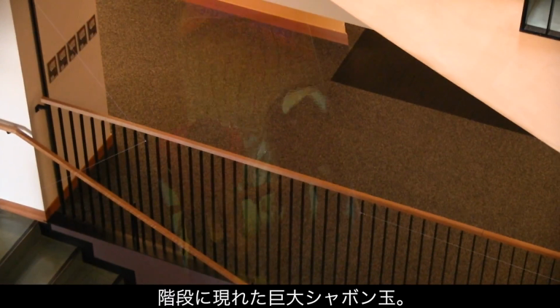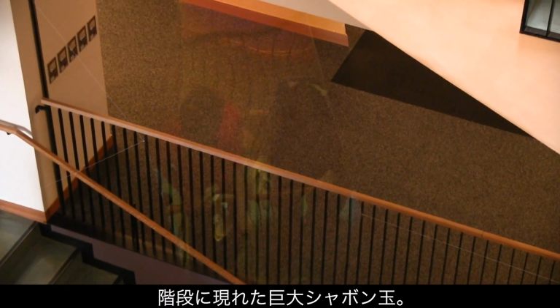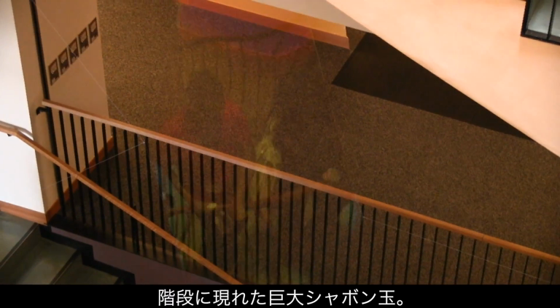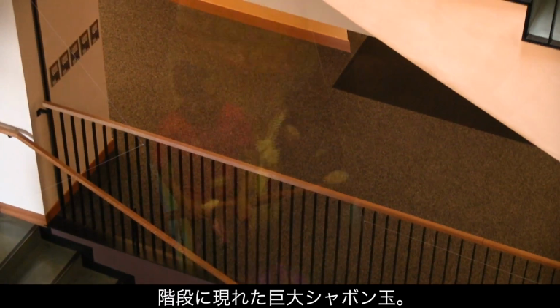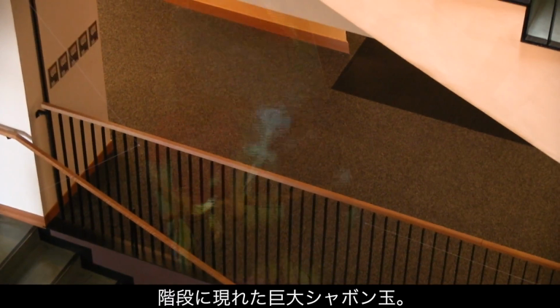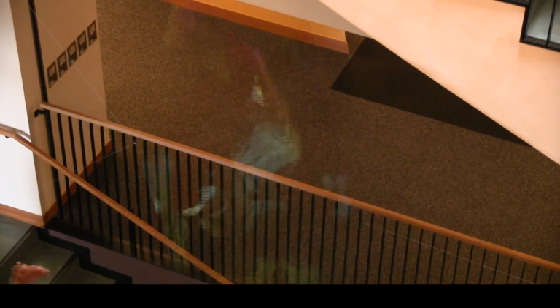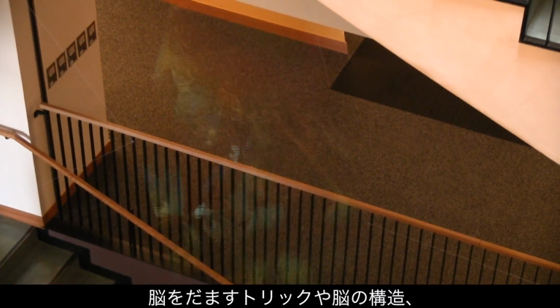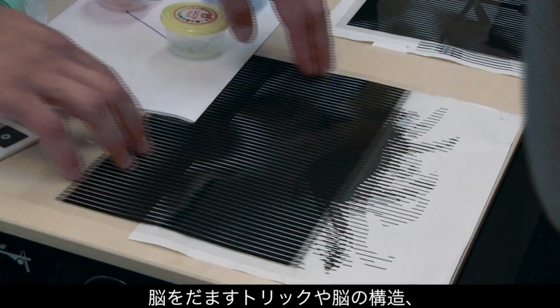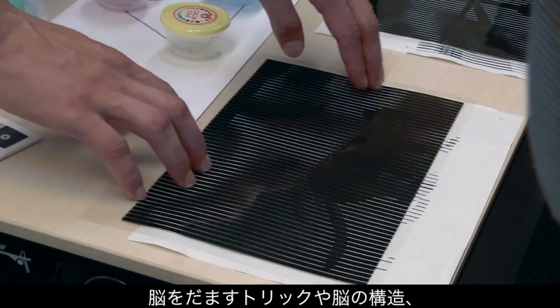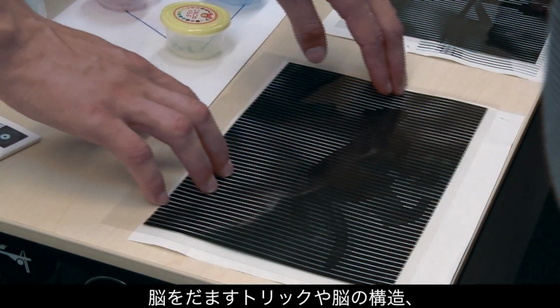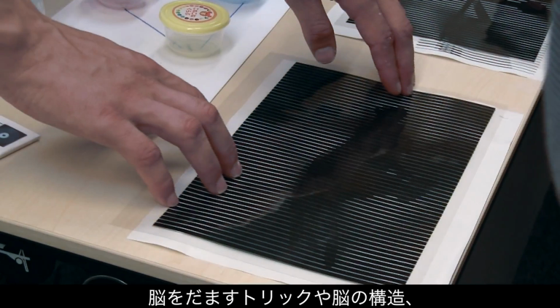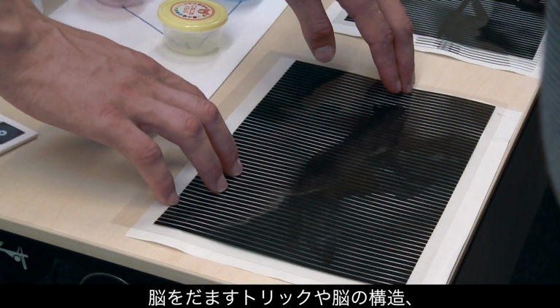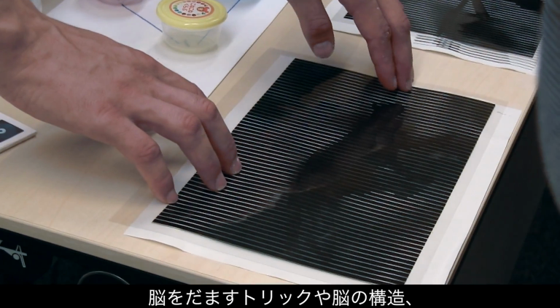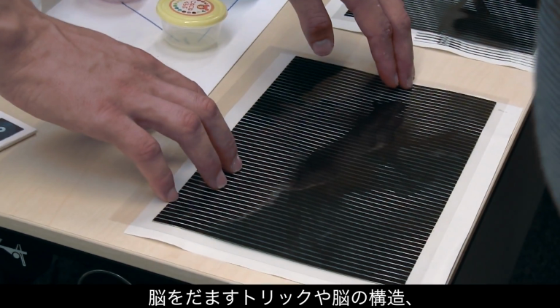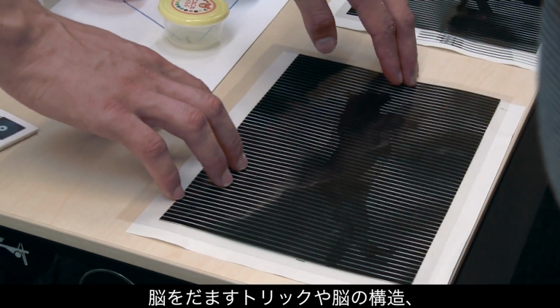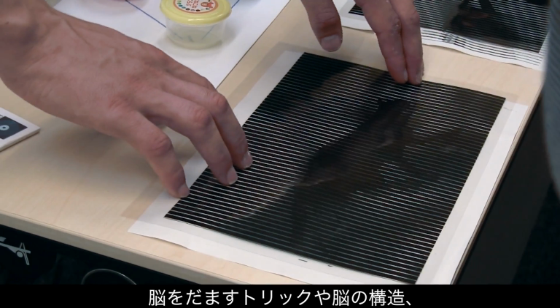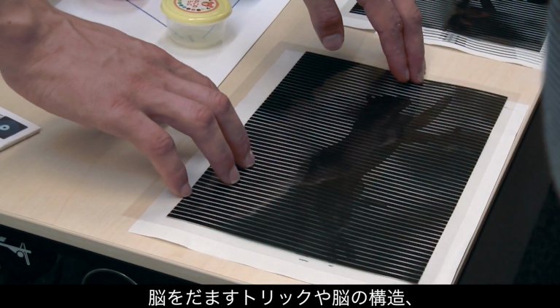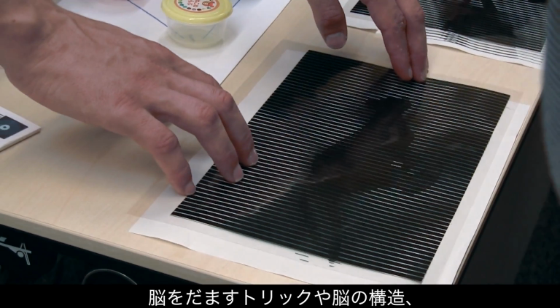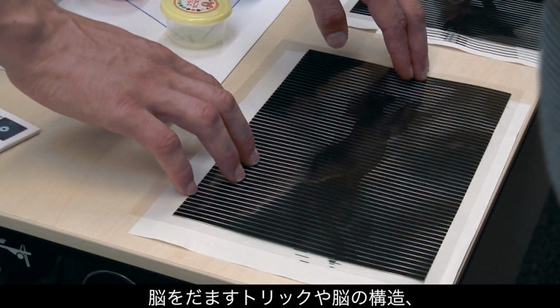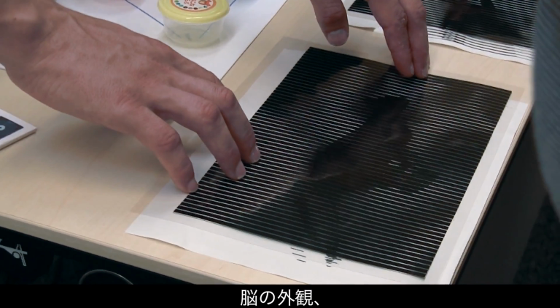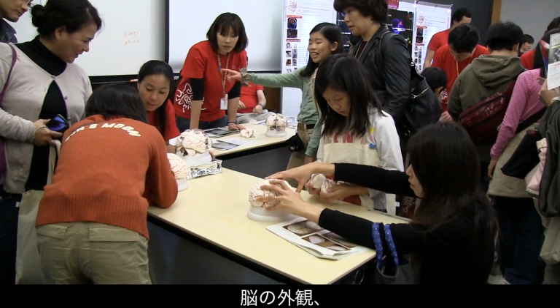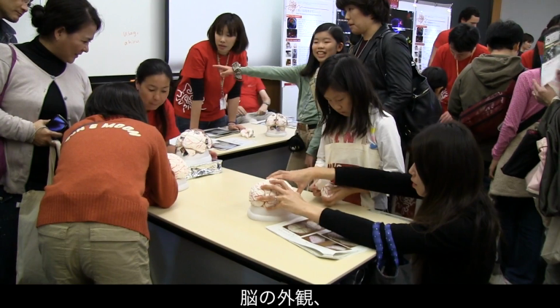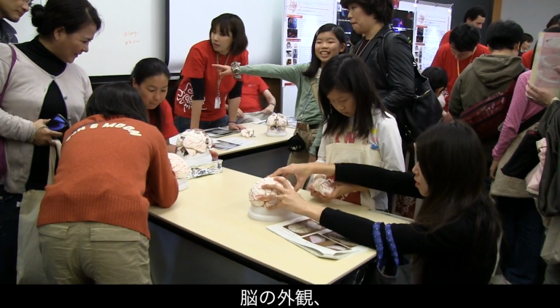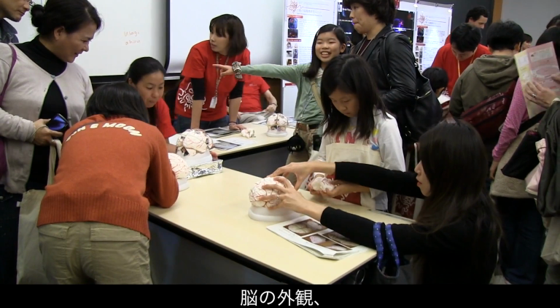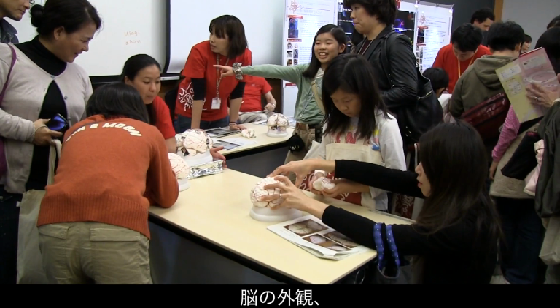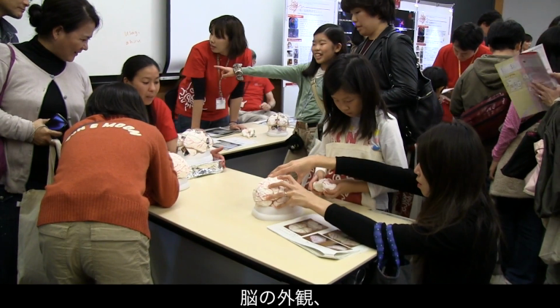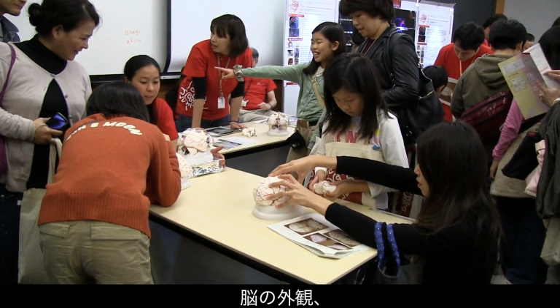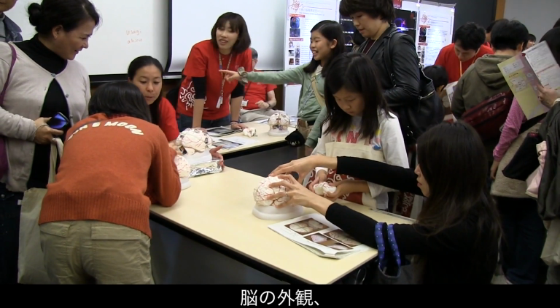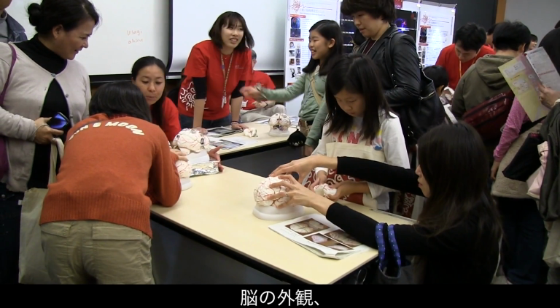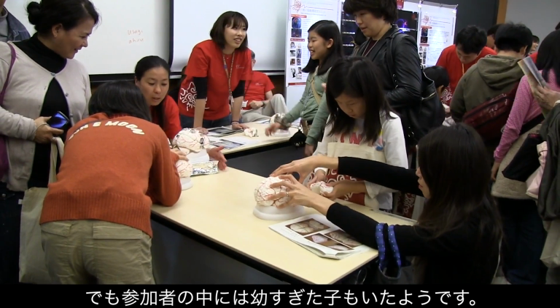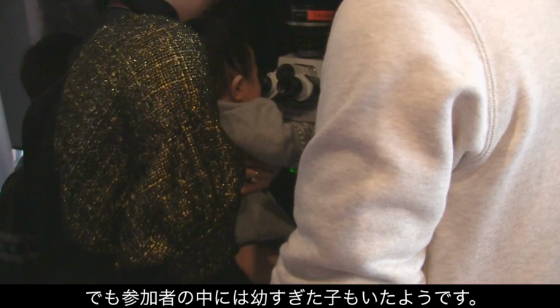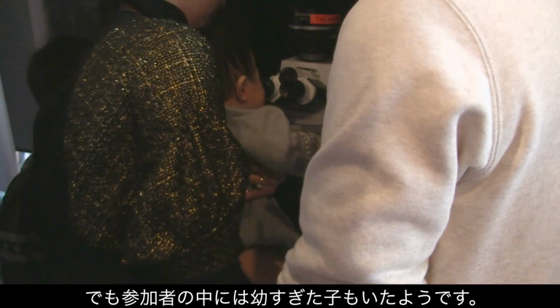They also learned how to fool your brain, how your brain is put together, and what that brain looks like.